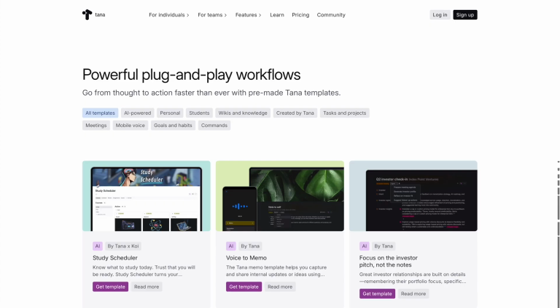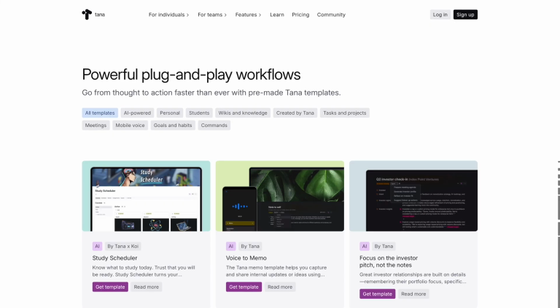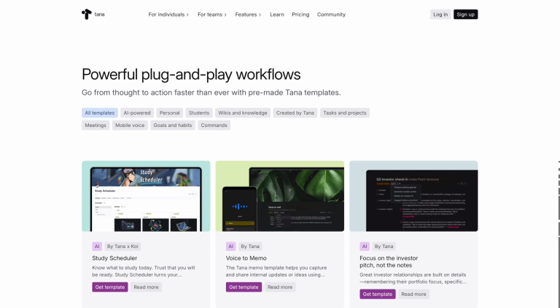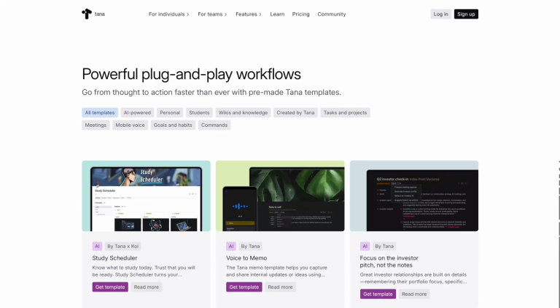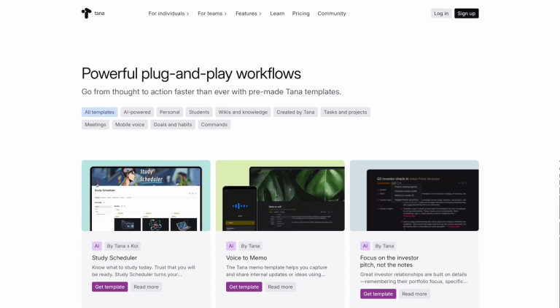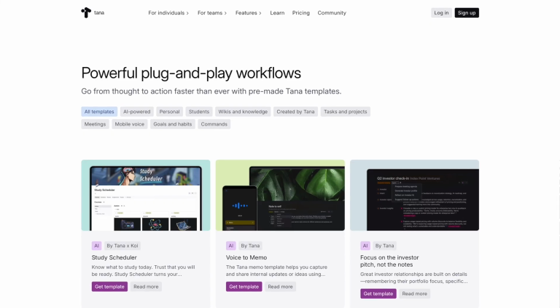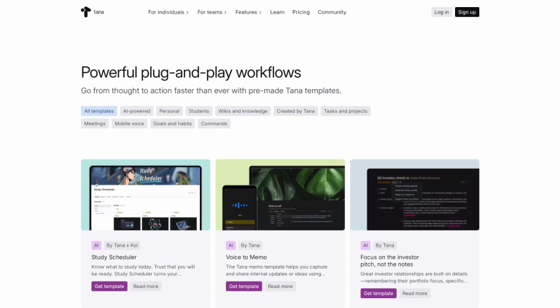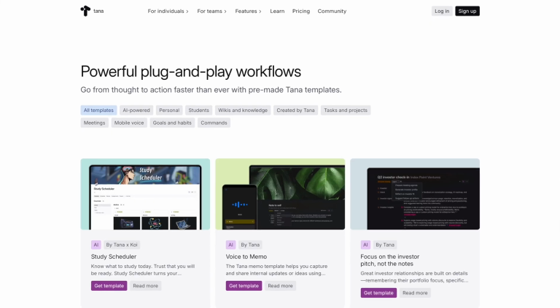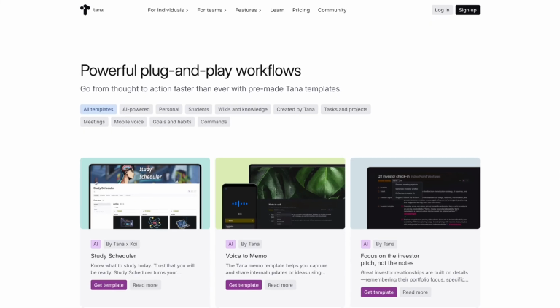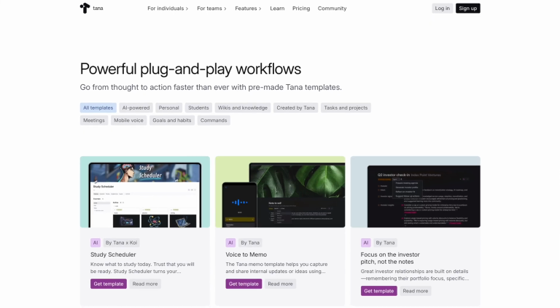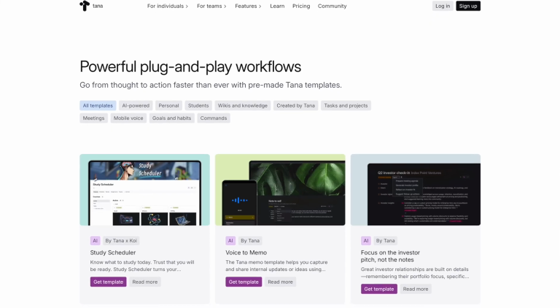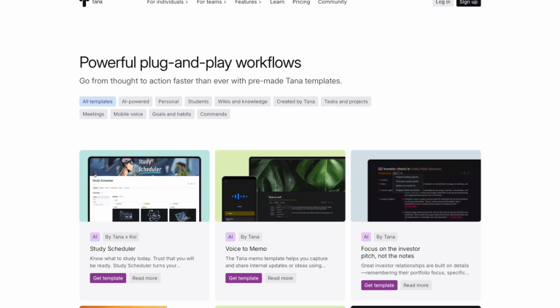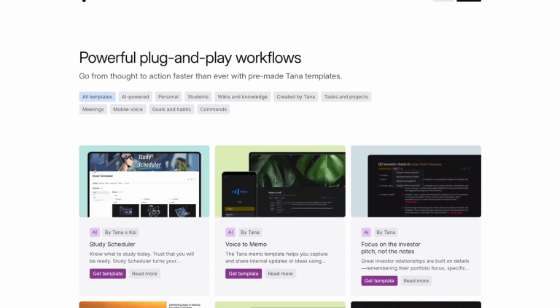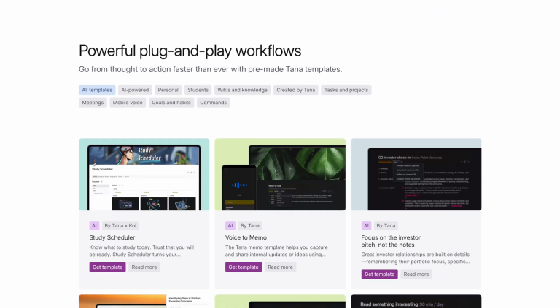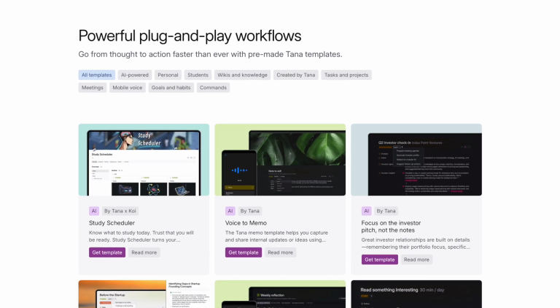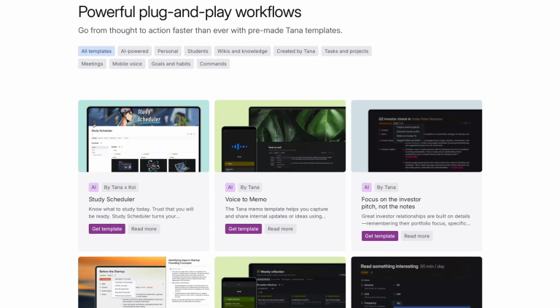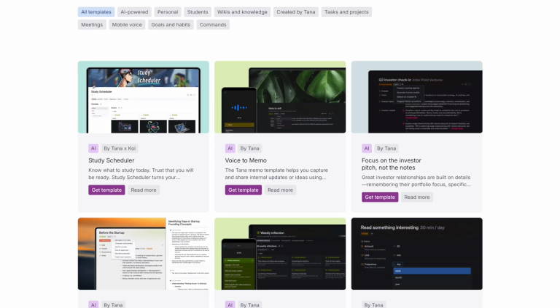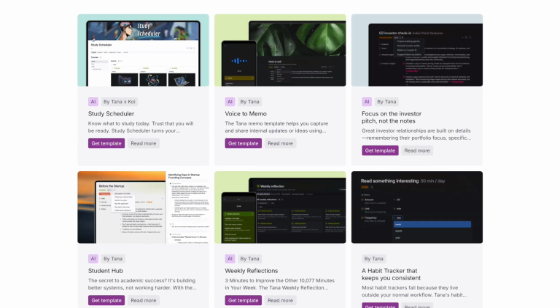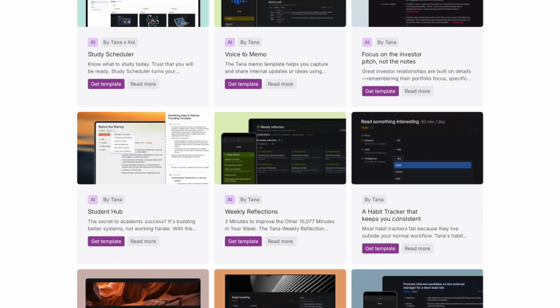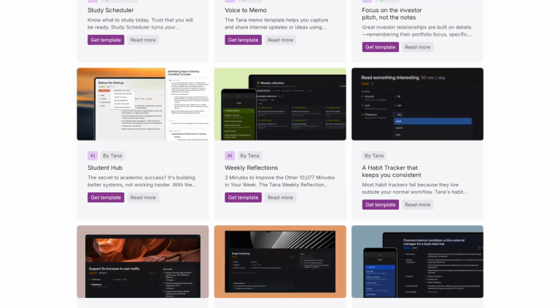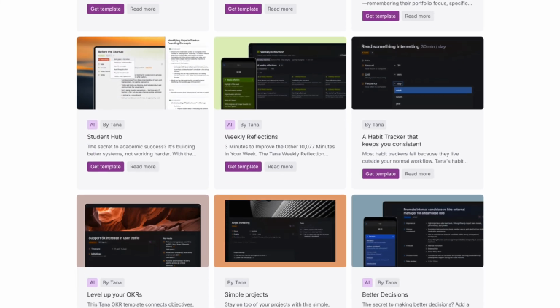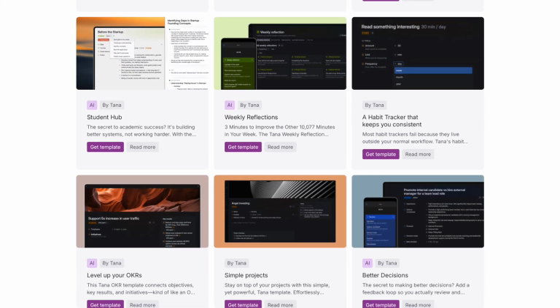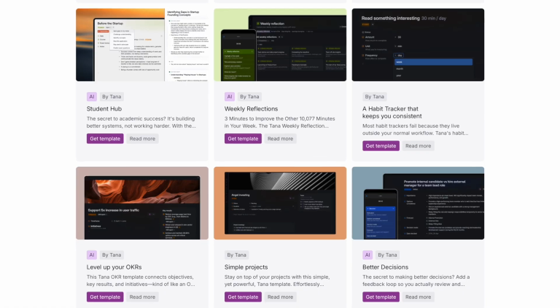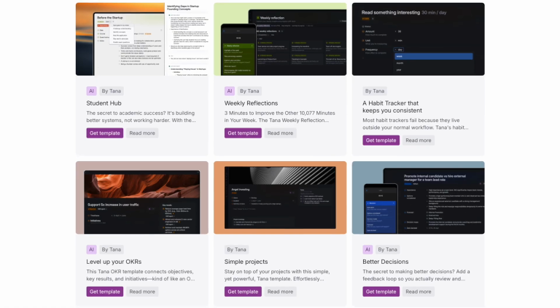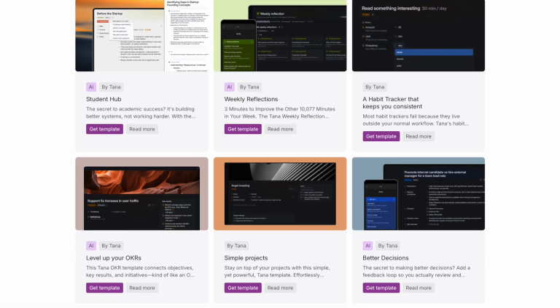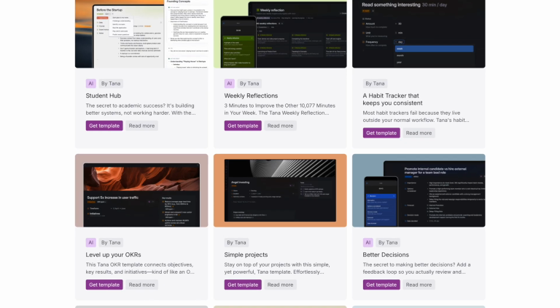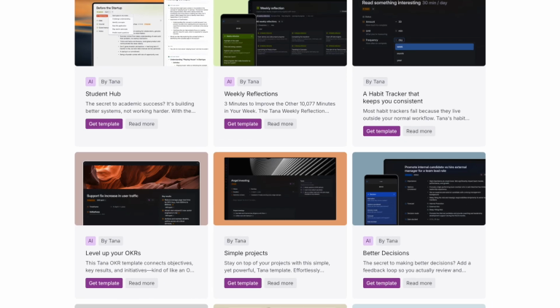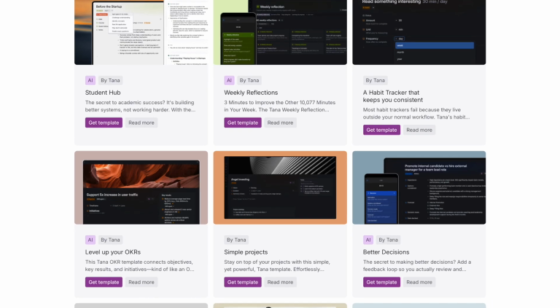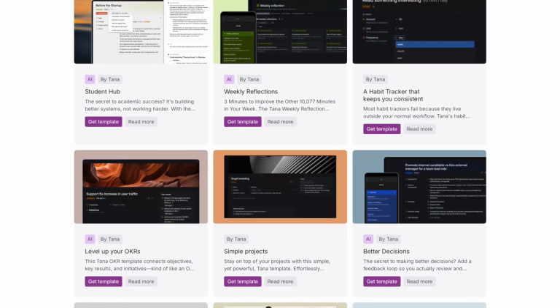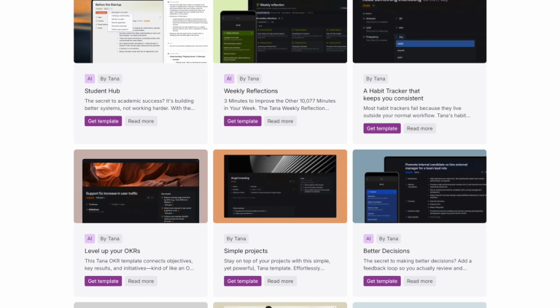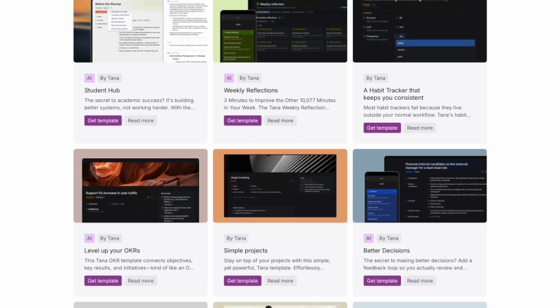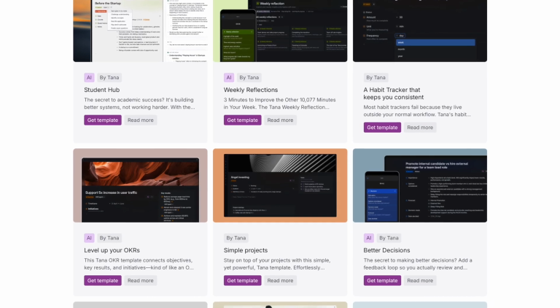The awesome Tana templates are doing a lot of the heavy lifting here — they're like mini AI apps. You should definitely check them out.